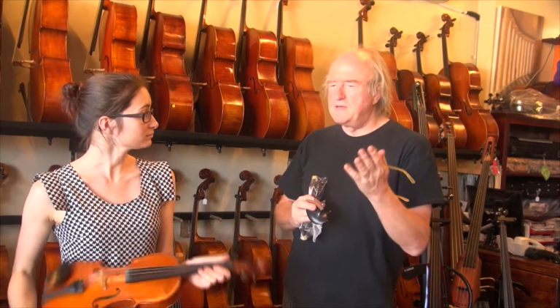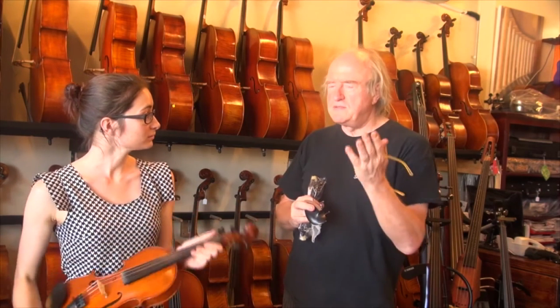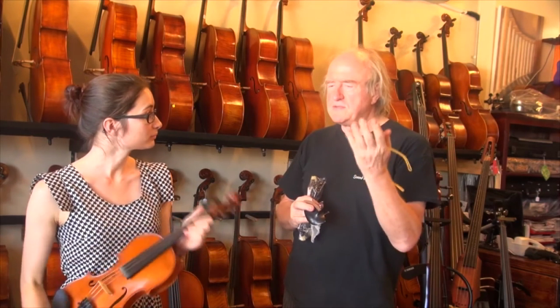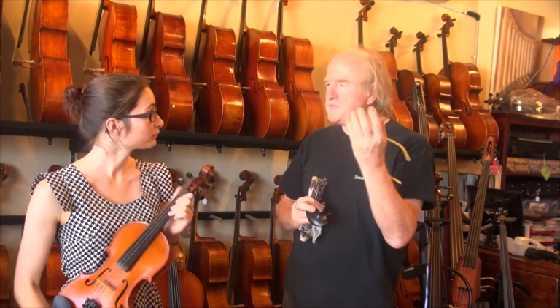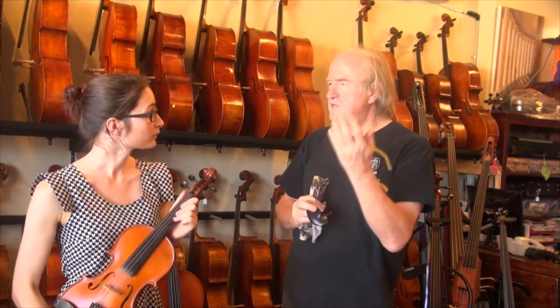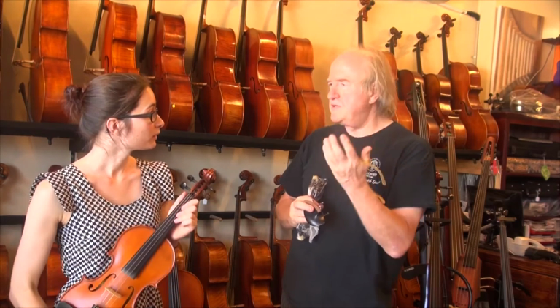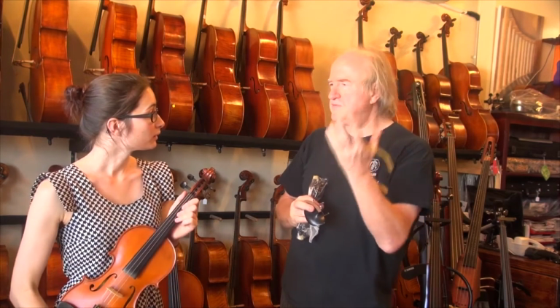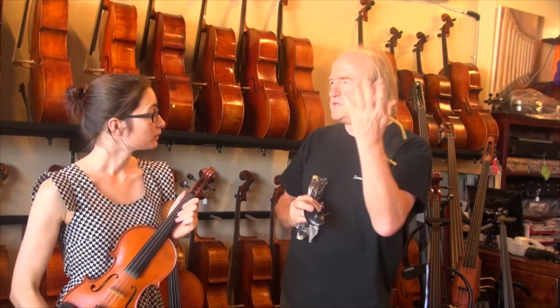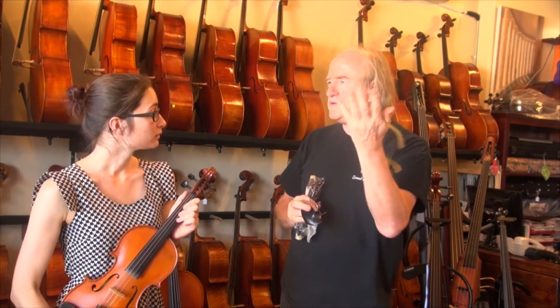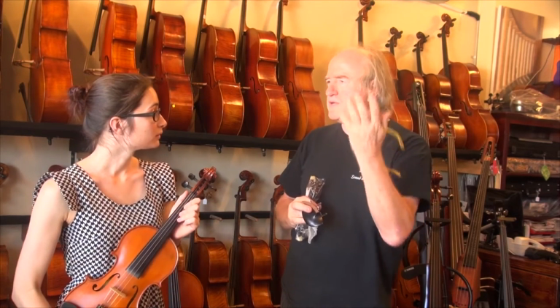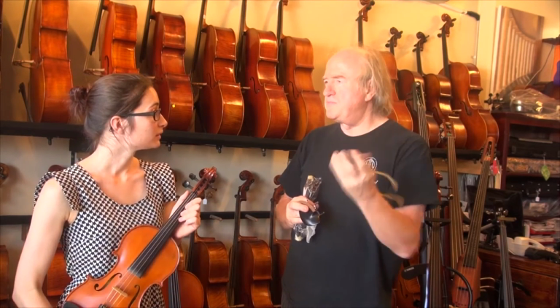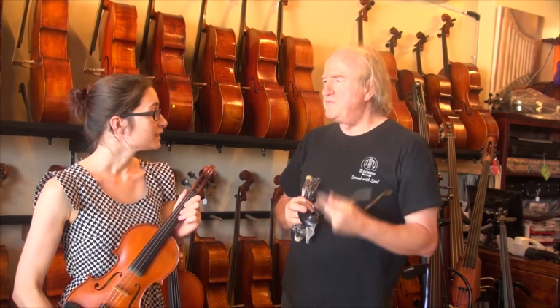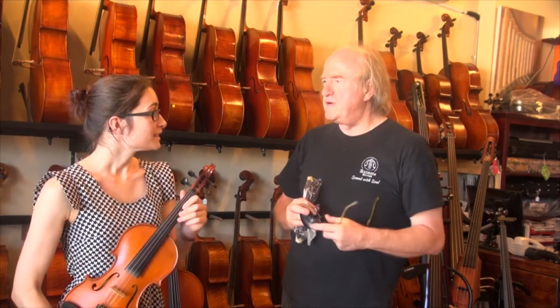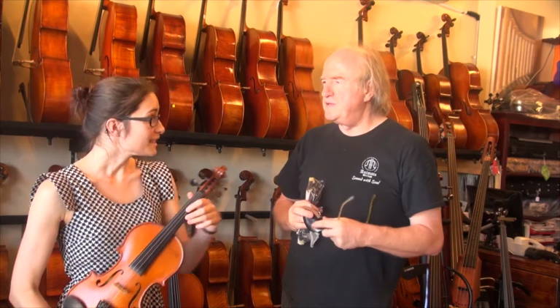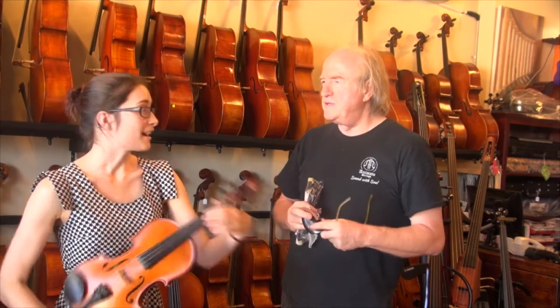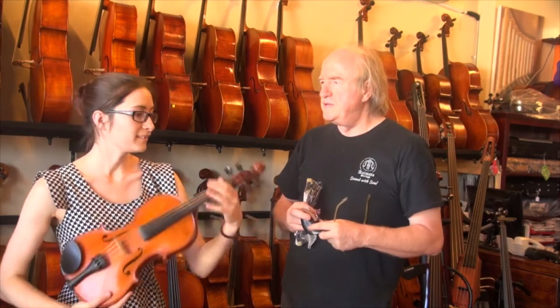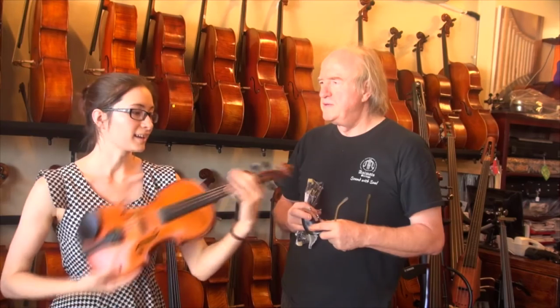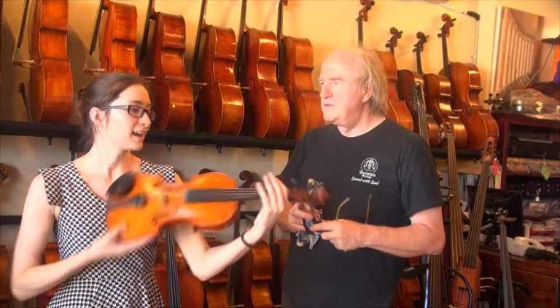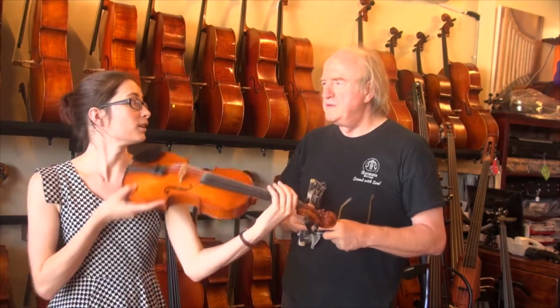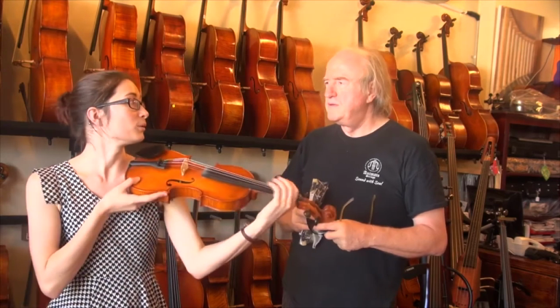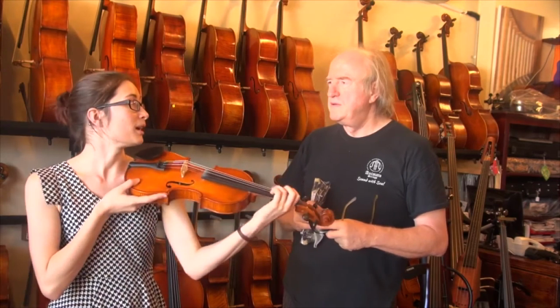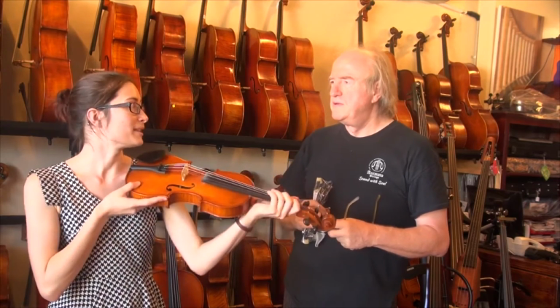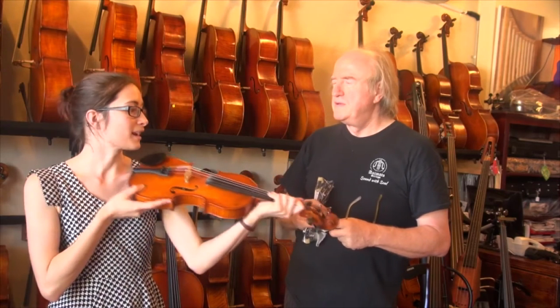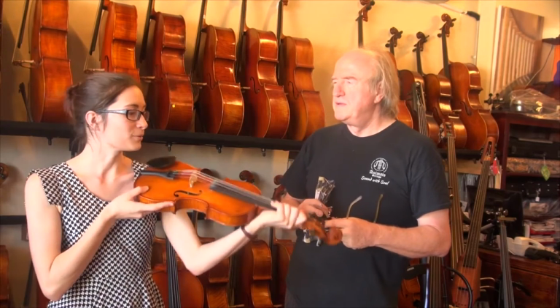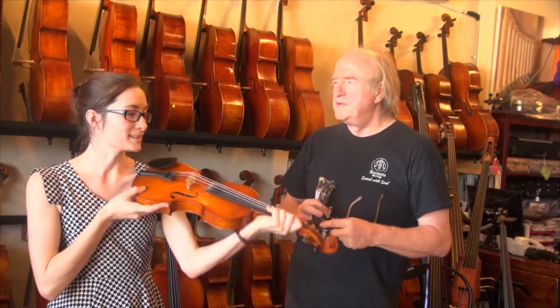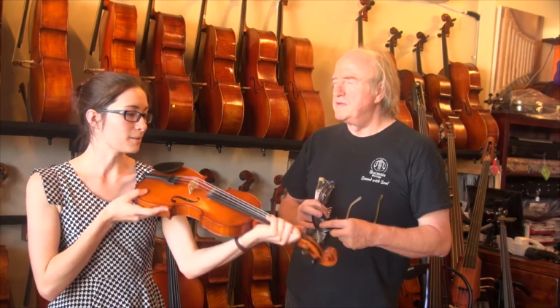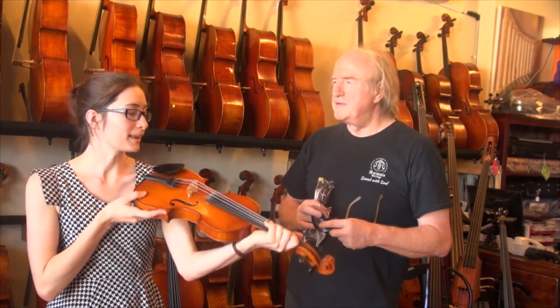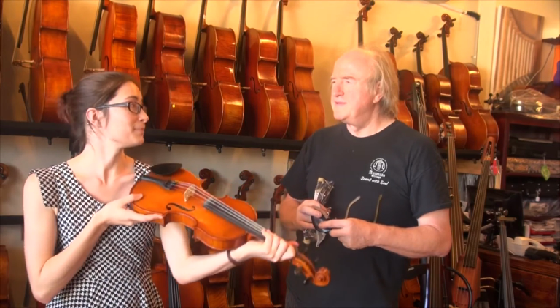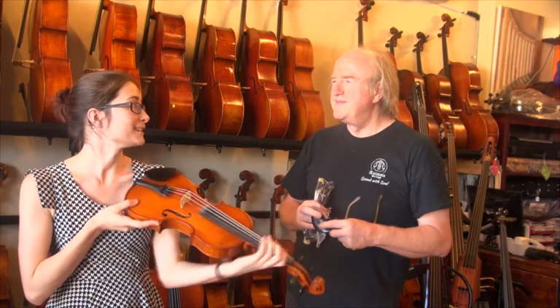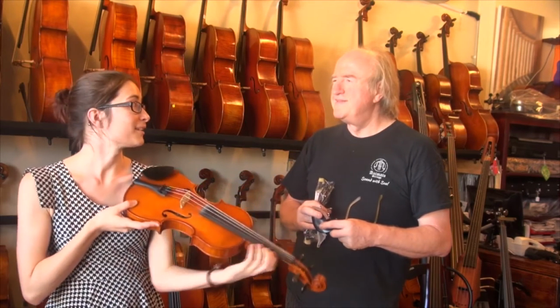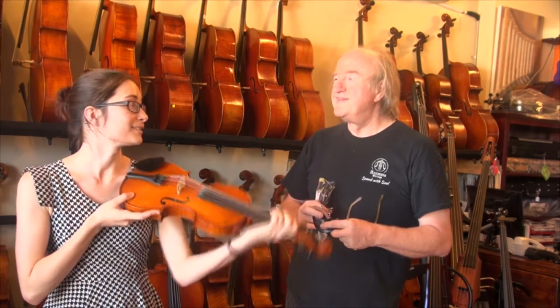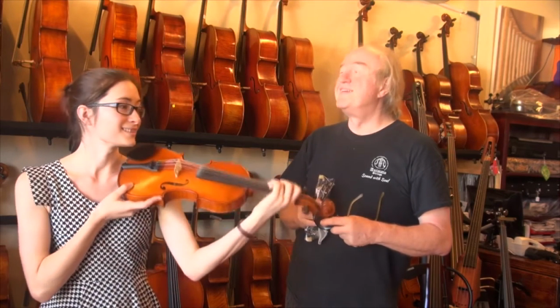Did you feel that you have to hold up the body? Yeah, I feel like I have to hold it up and then I always end up clamping down on it instead of actually holding it properly.